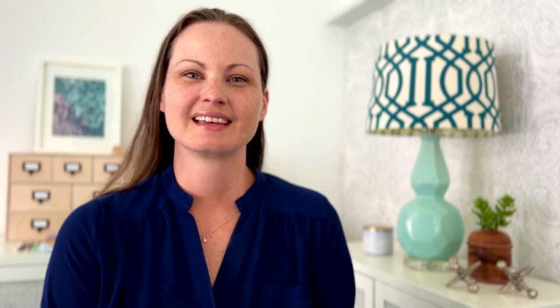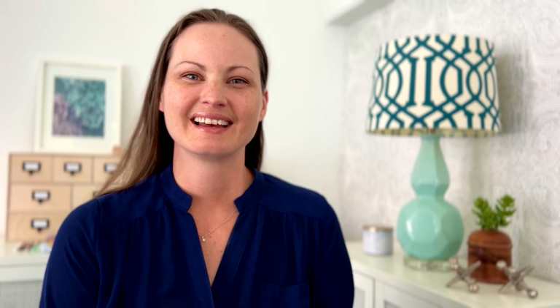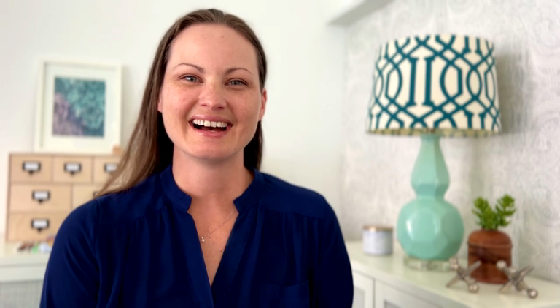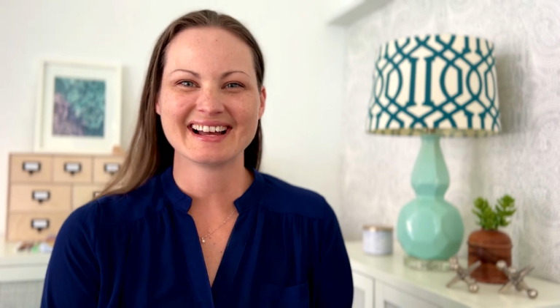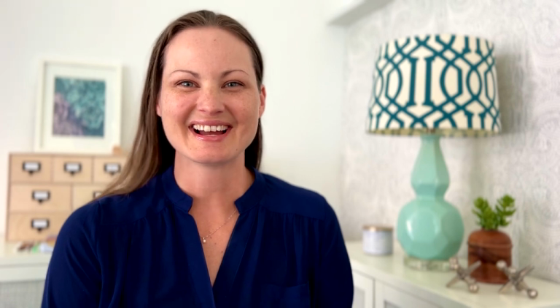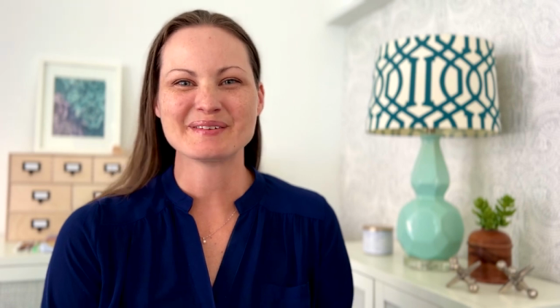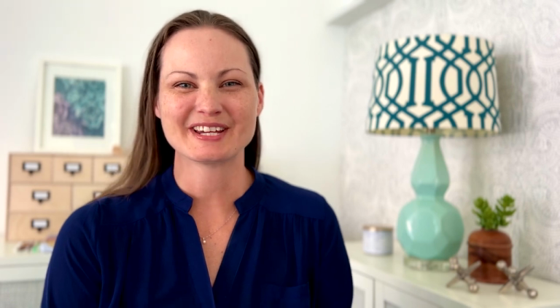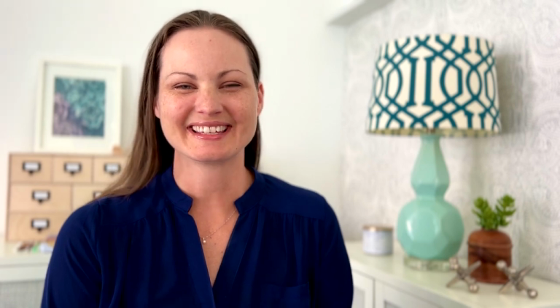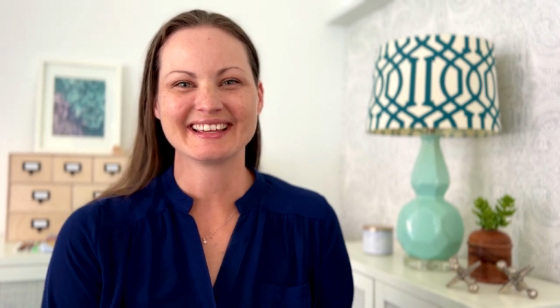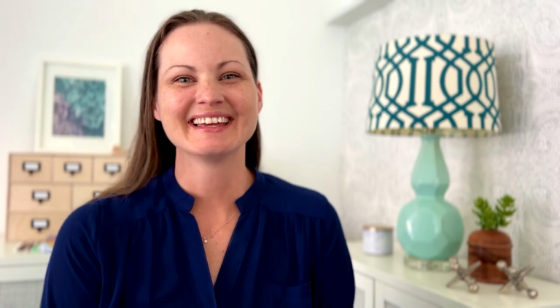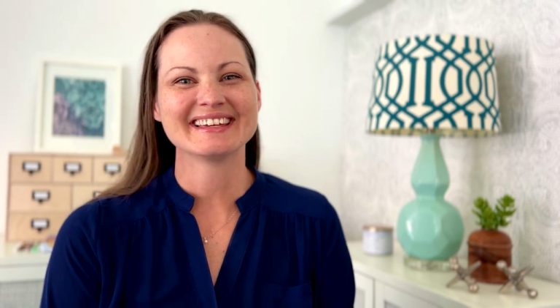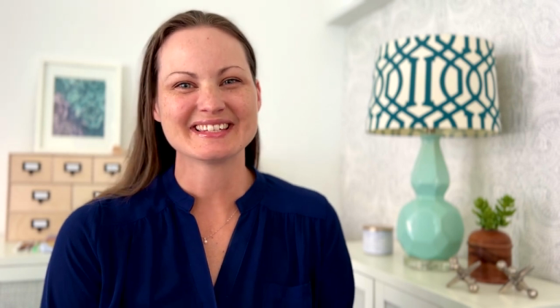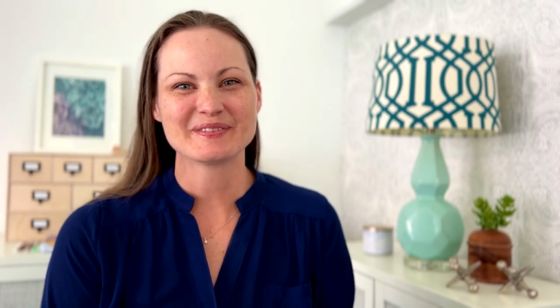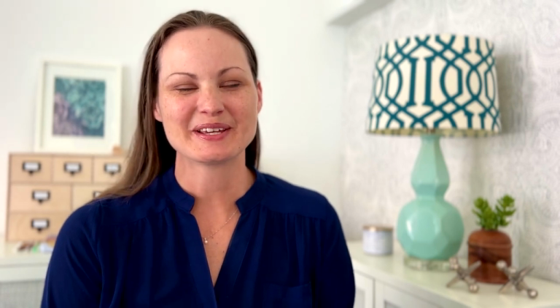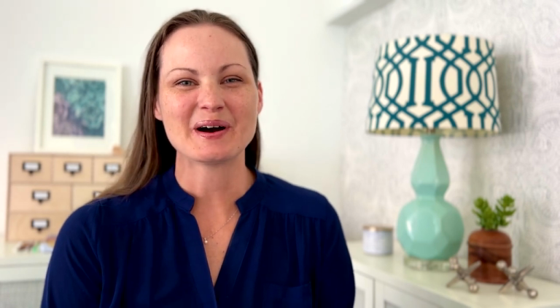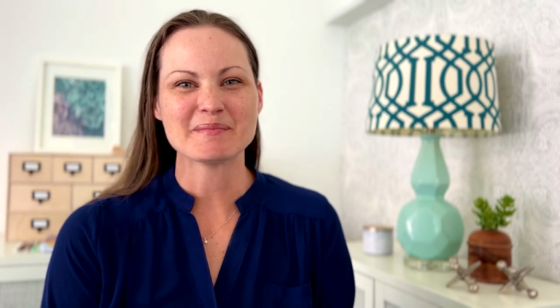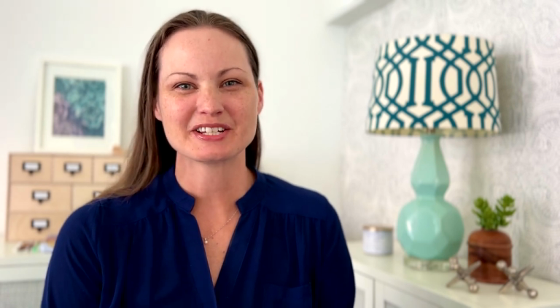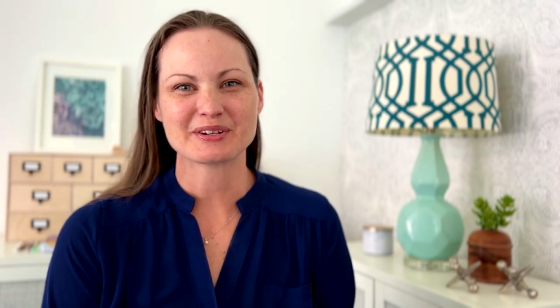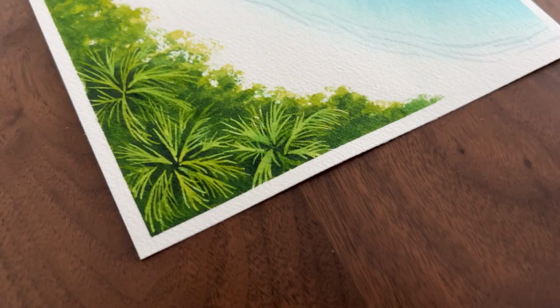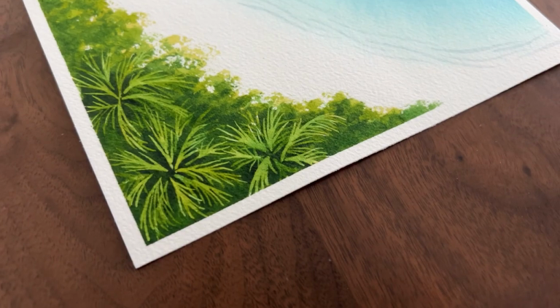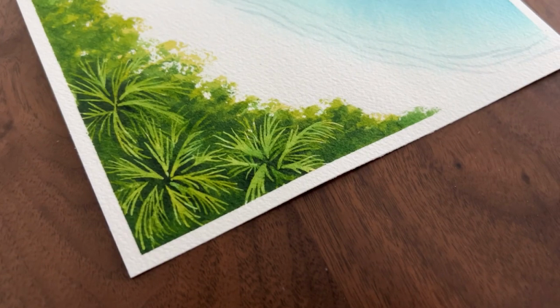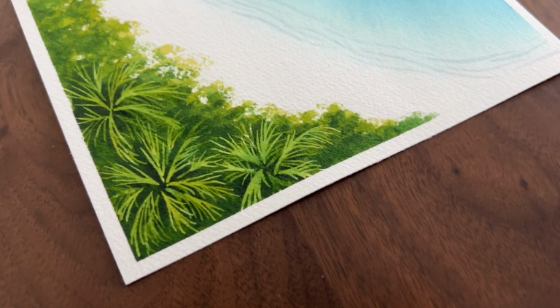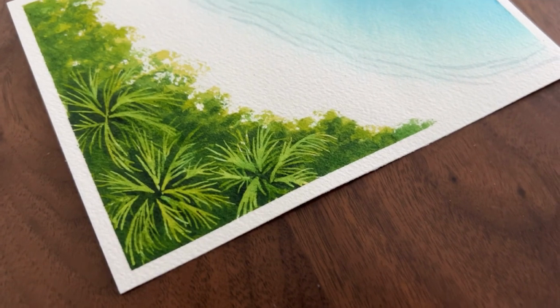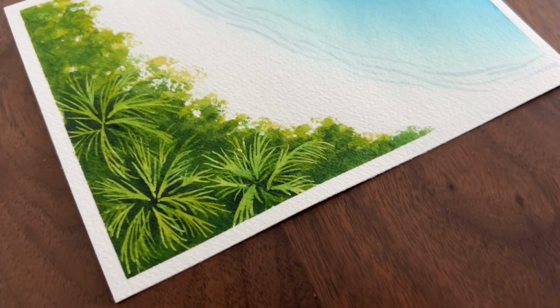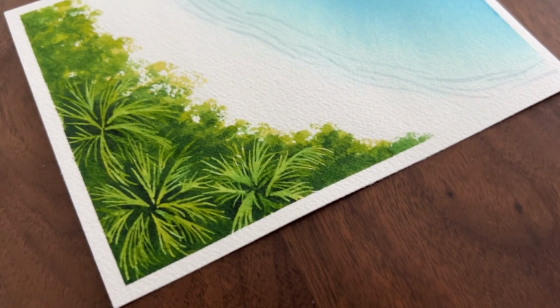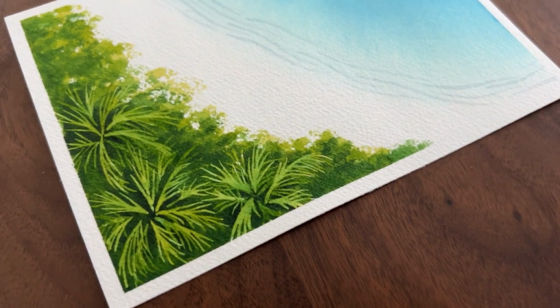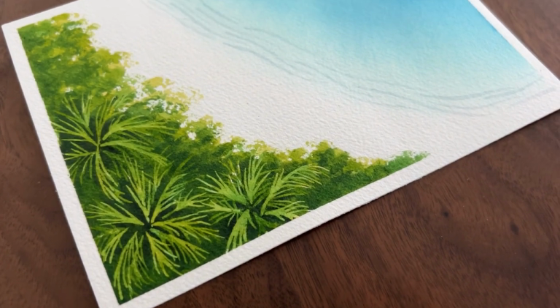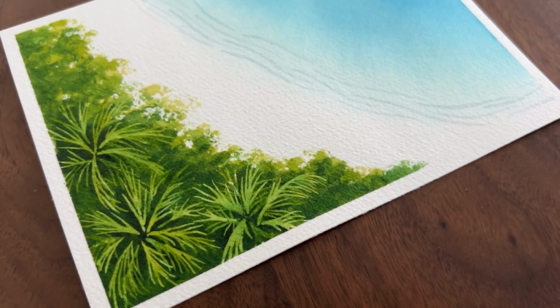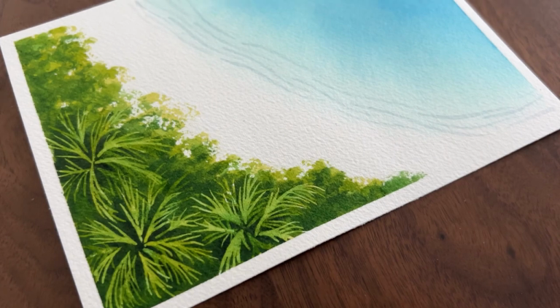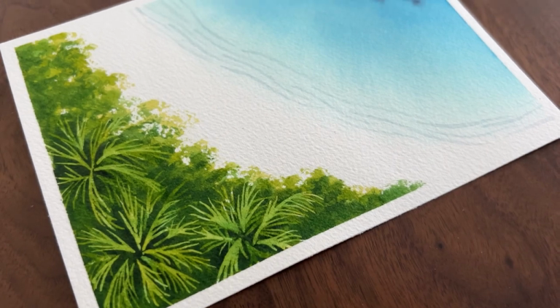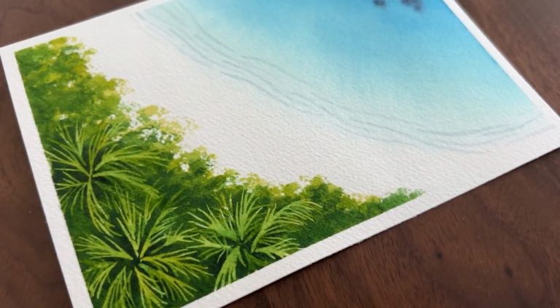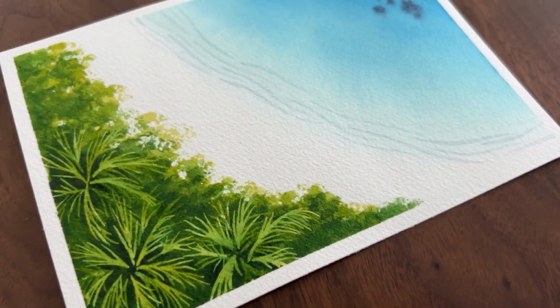Hi, I'm Jackie. In this video, I'm going to show you how to paint this aerial beach scene in watercolor.